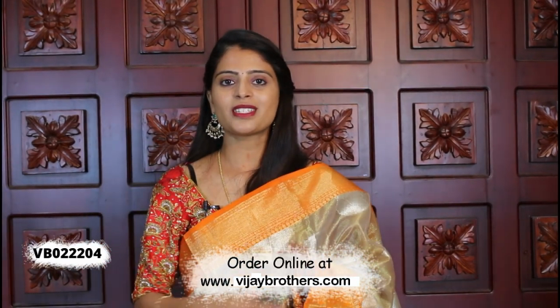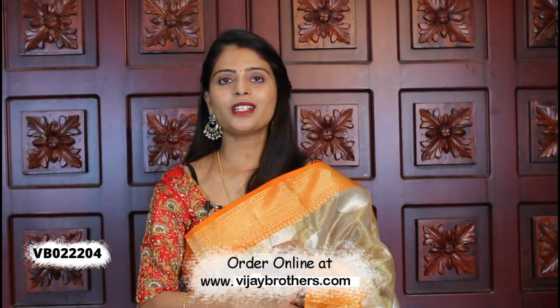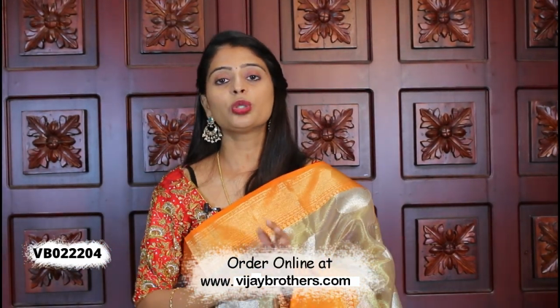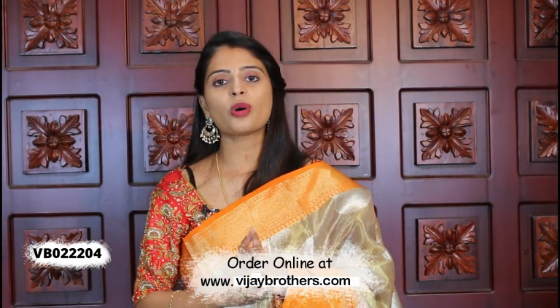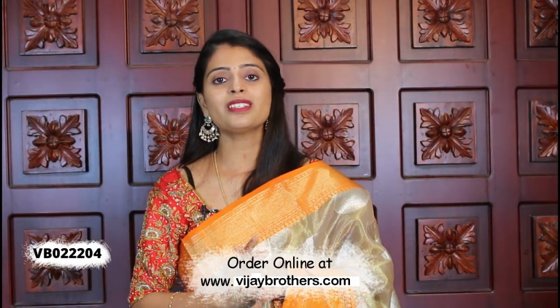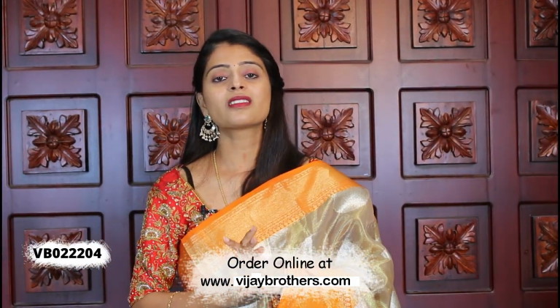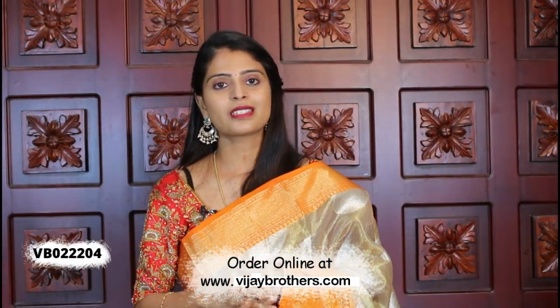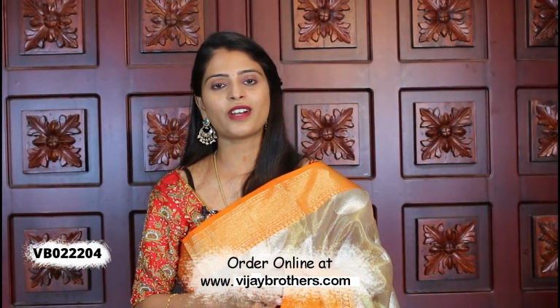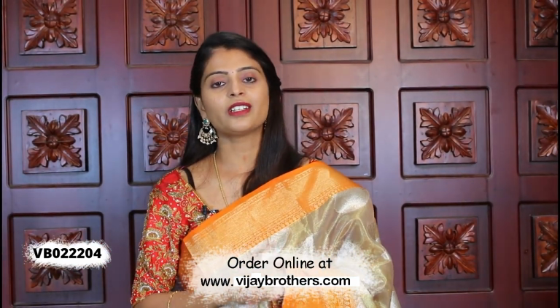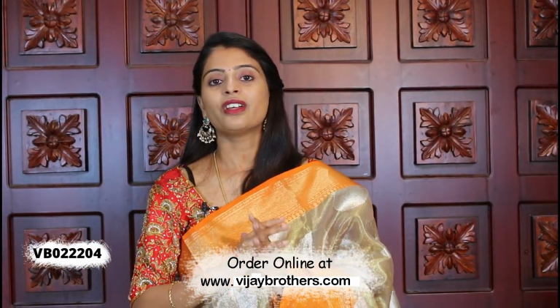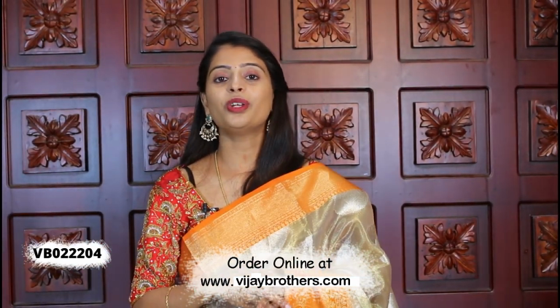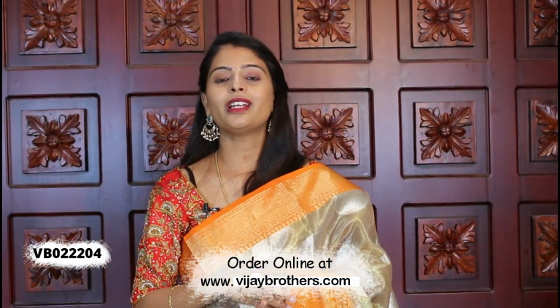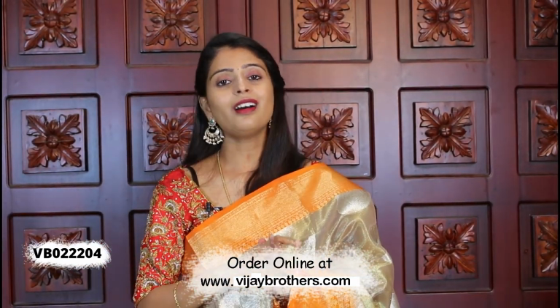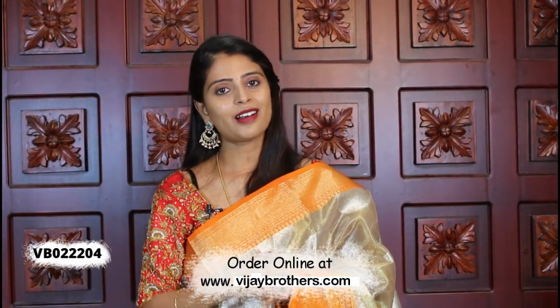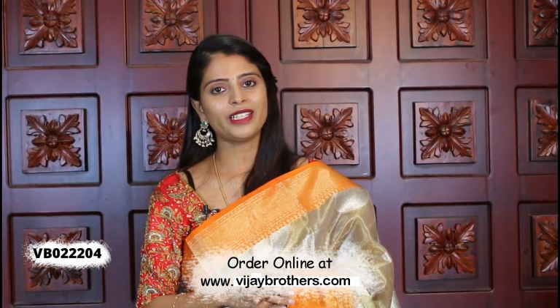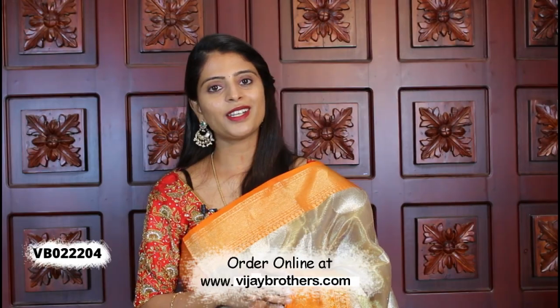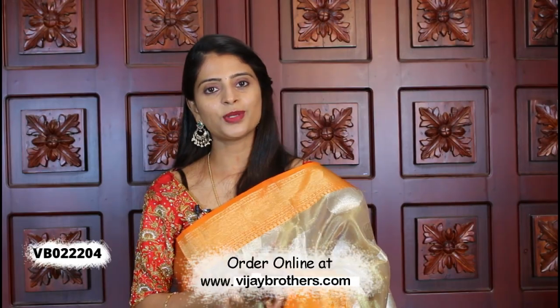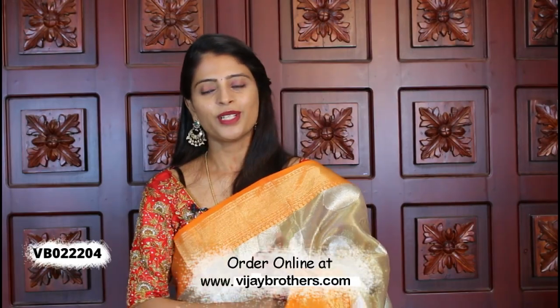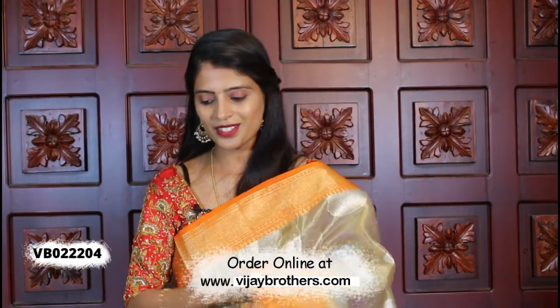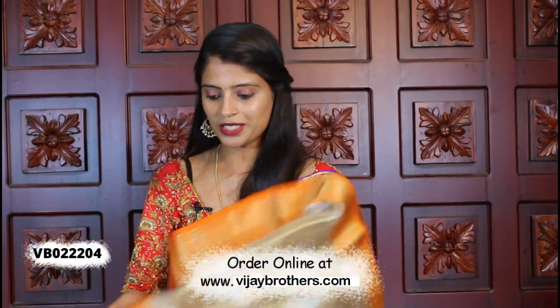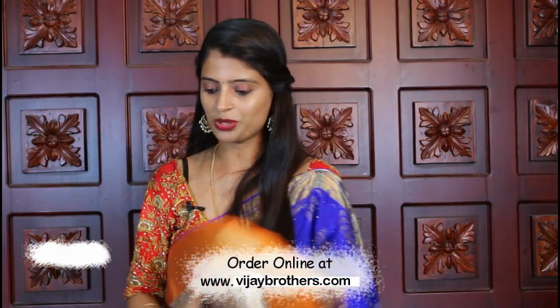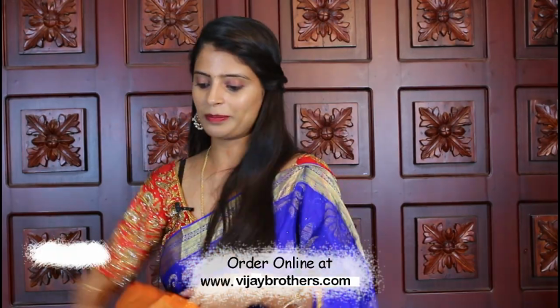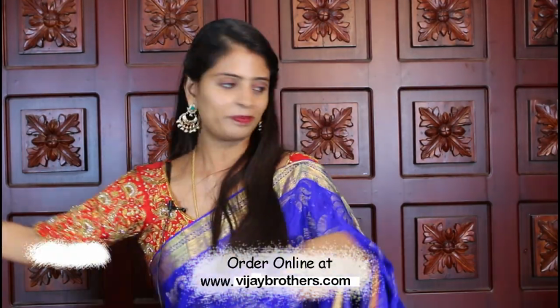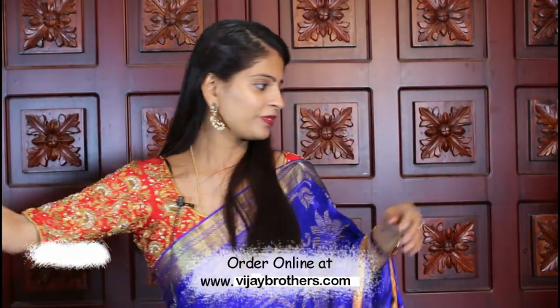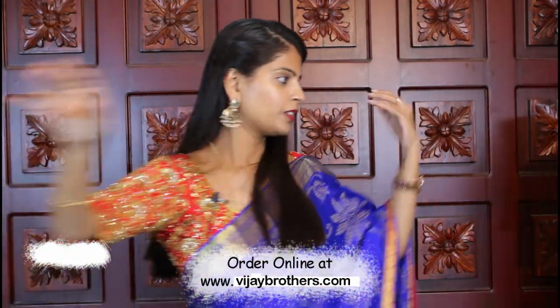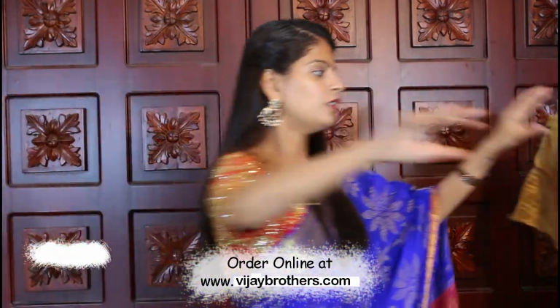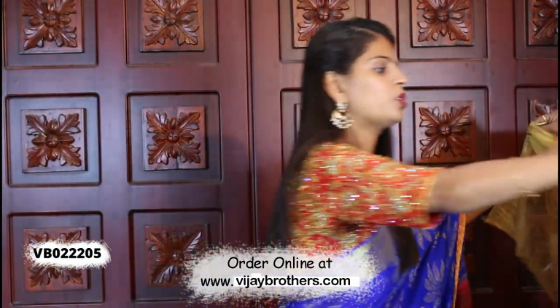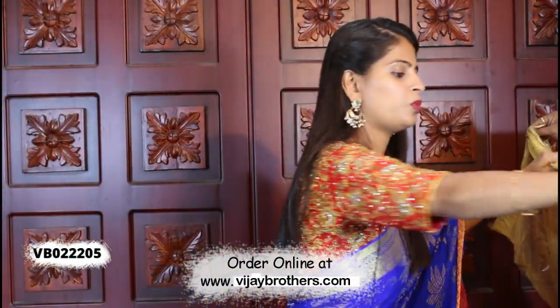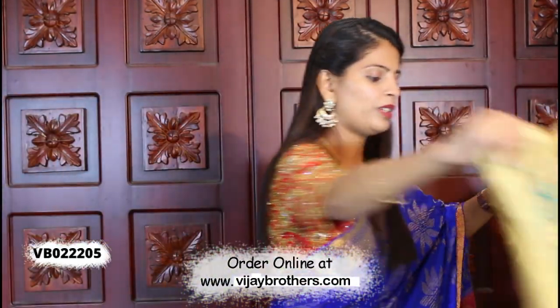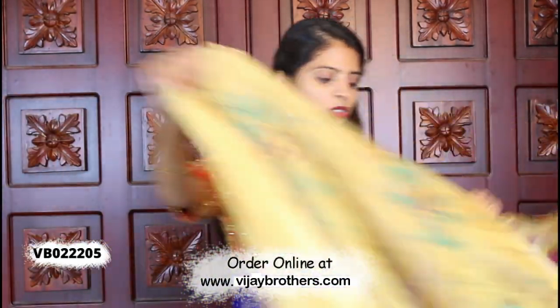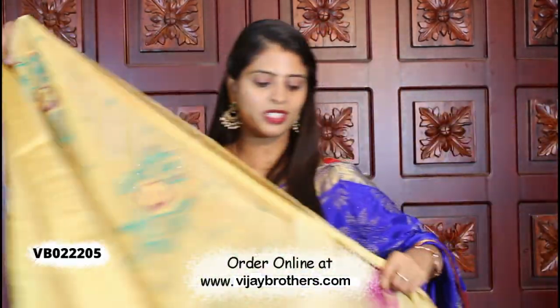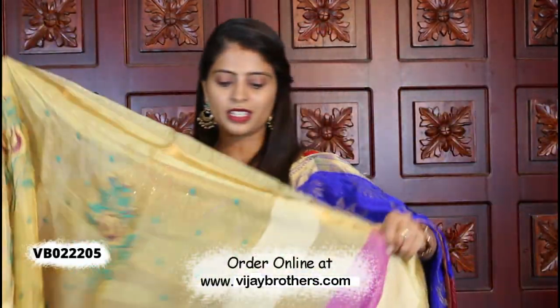The price is ₹2065. Moving on to the next color.